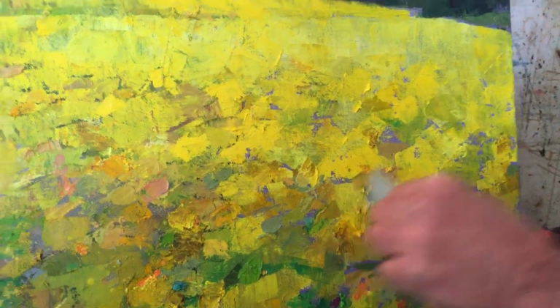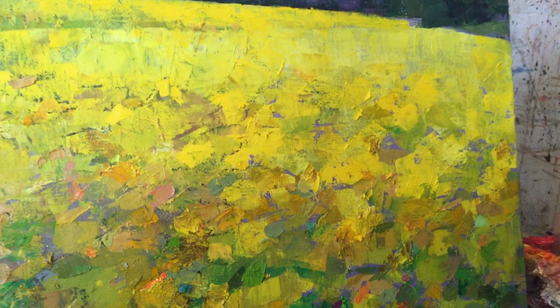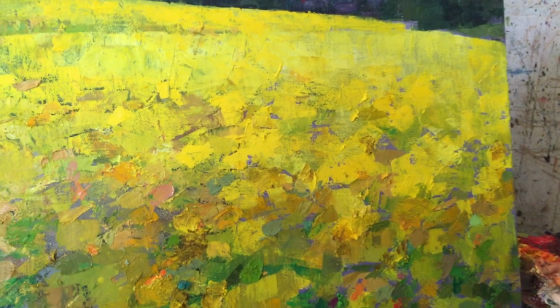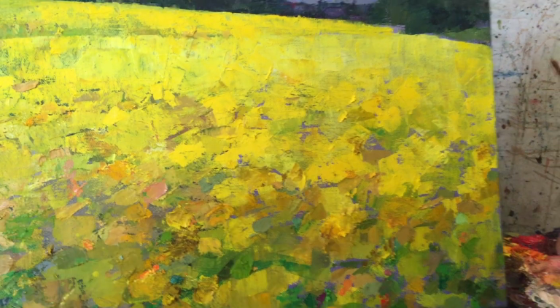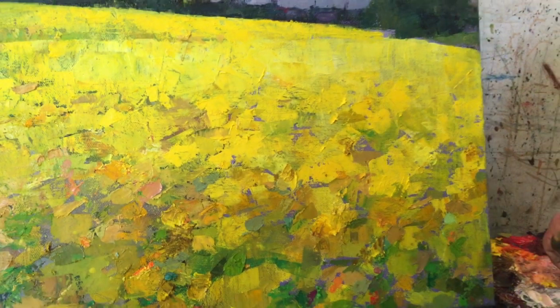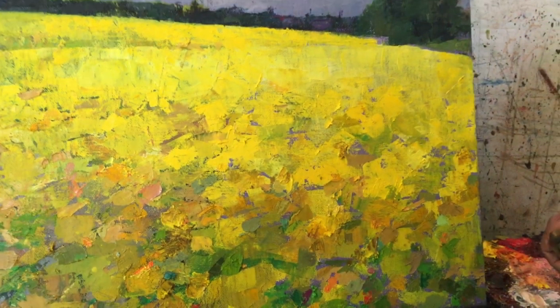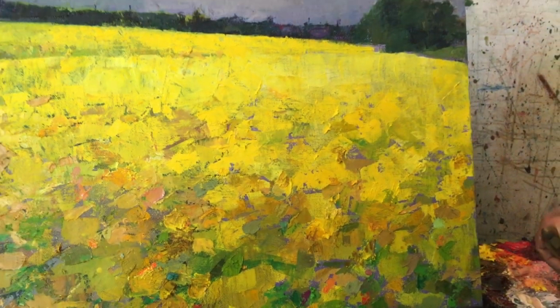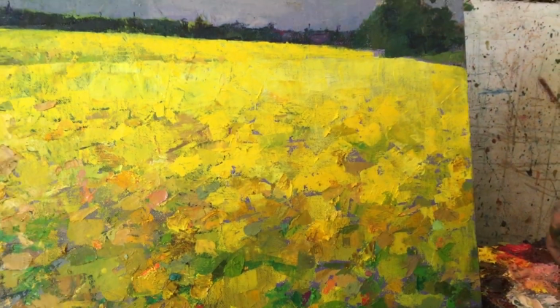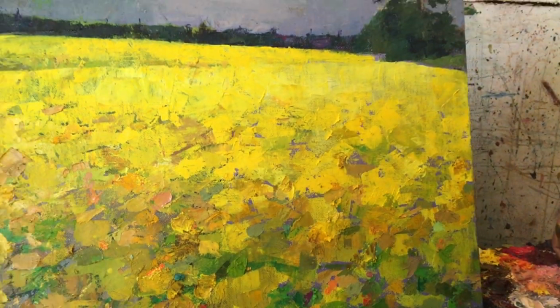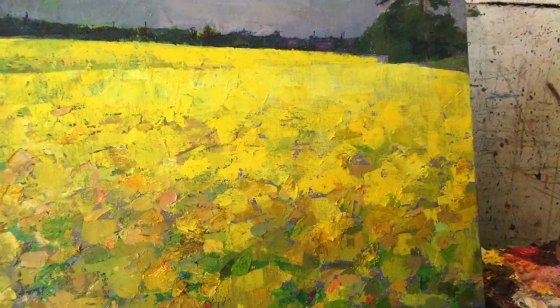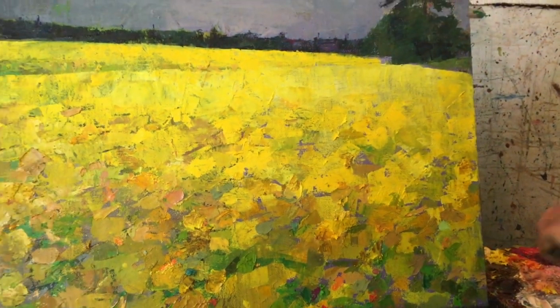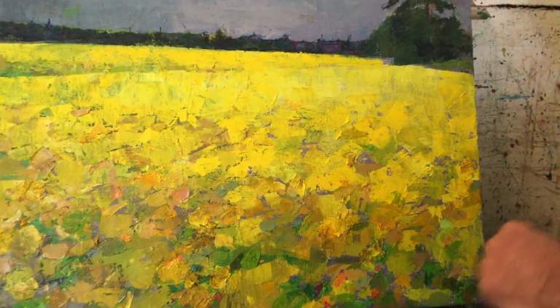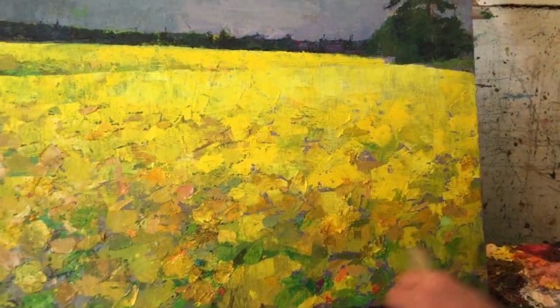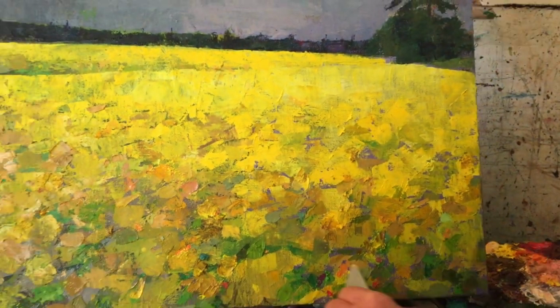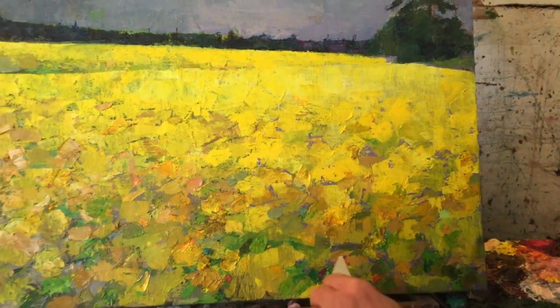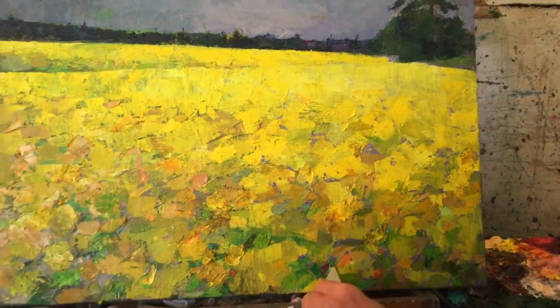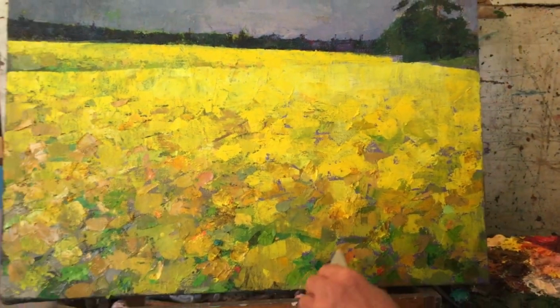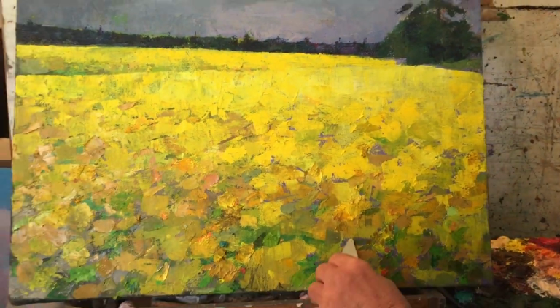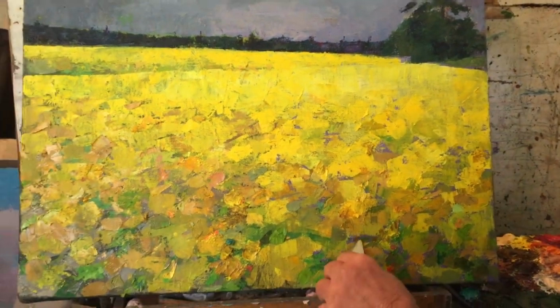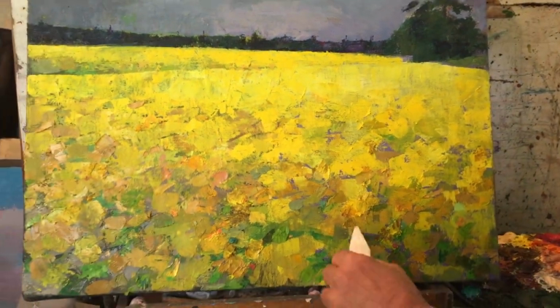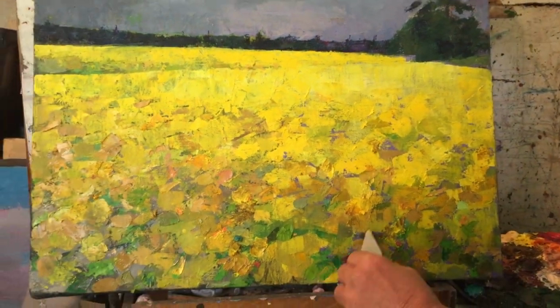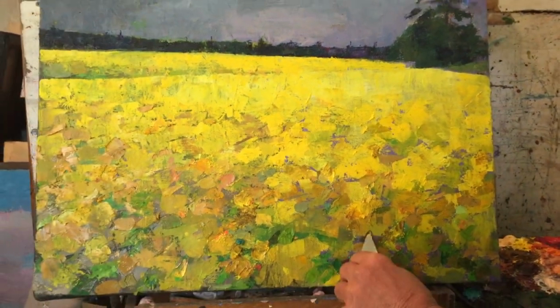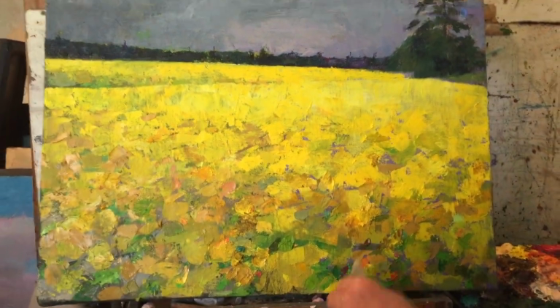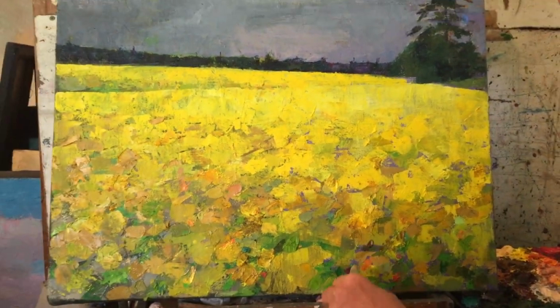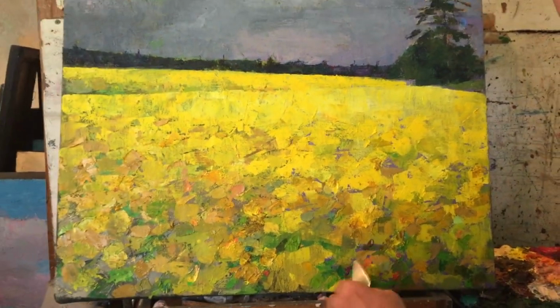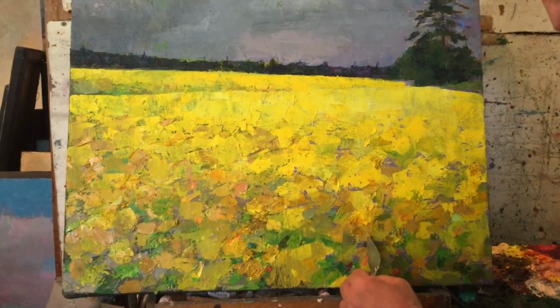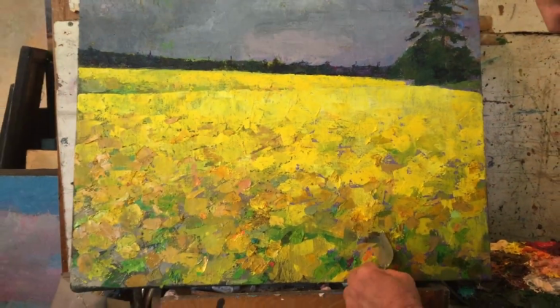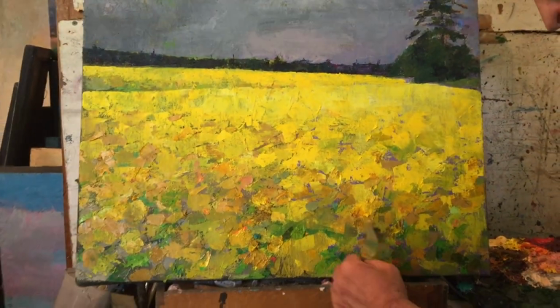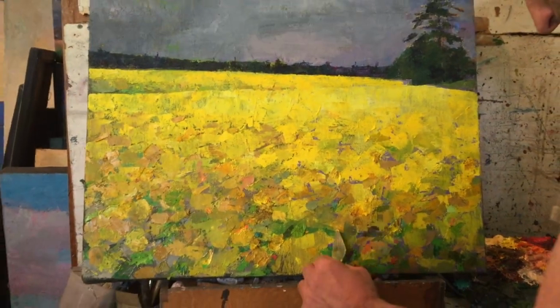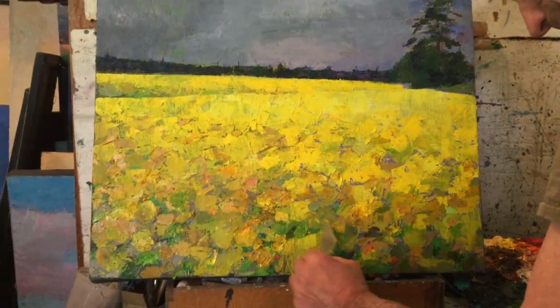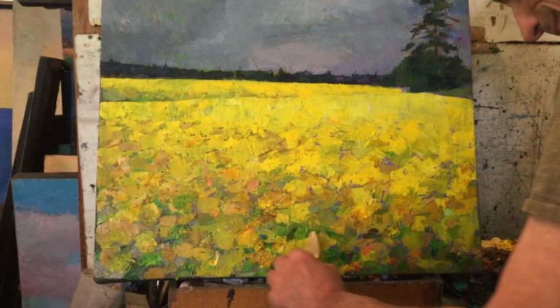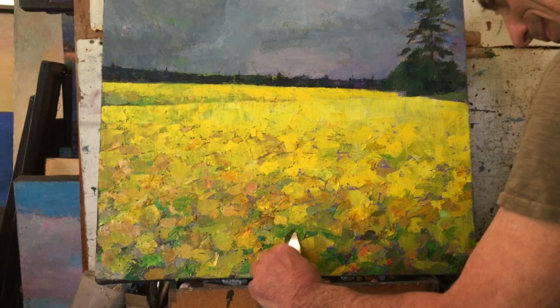From inside the artist's studio for Lorimer Gallery, this is Larry Horowitz.